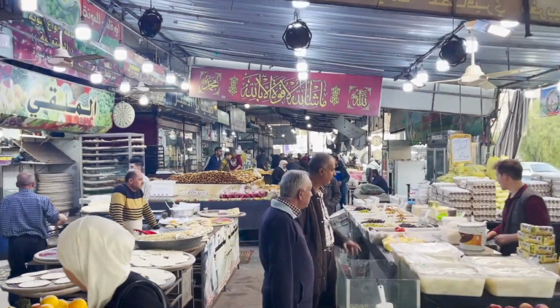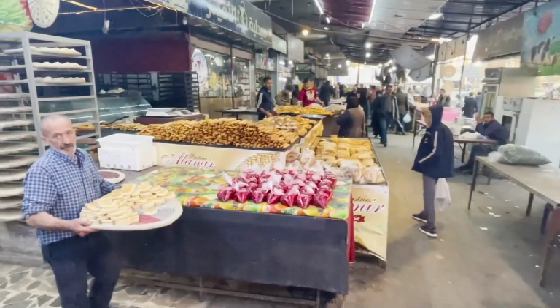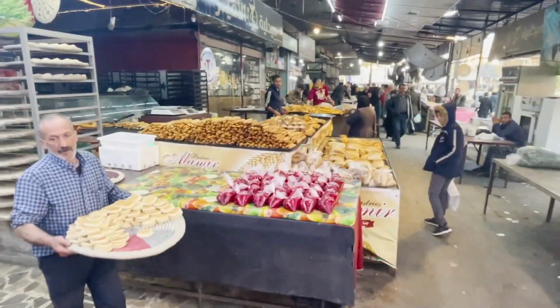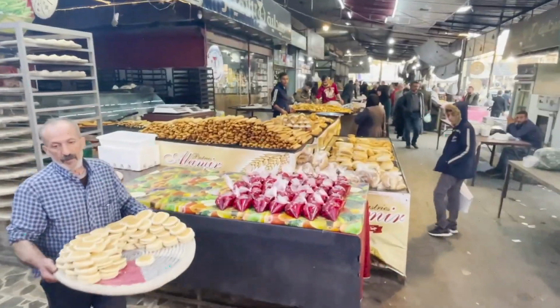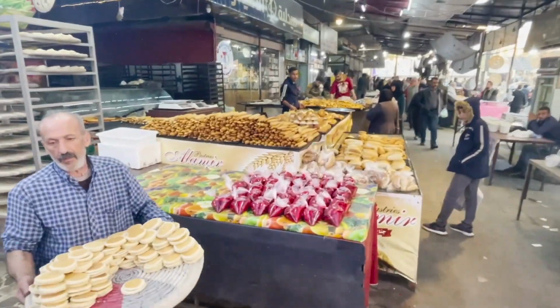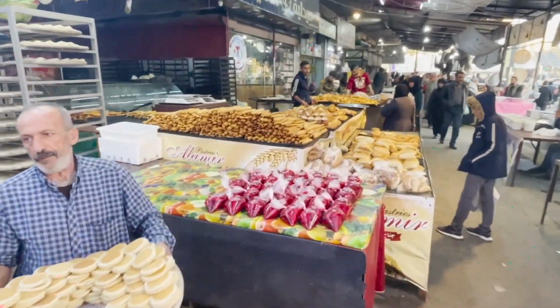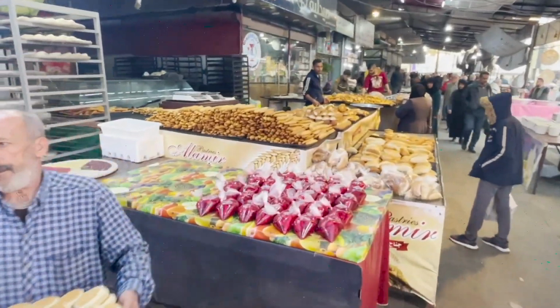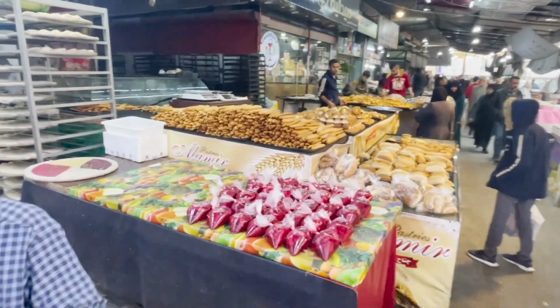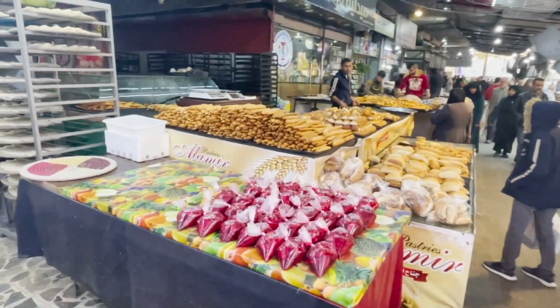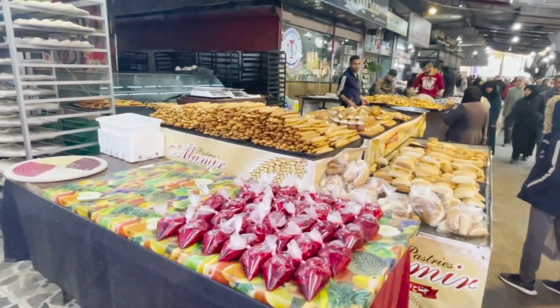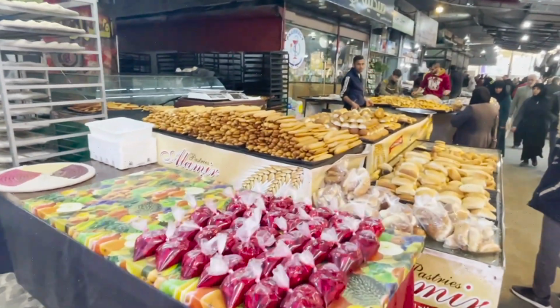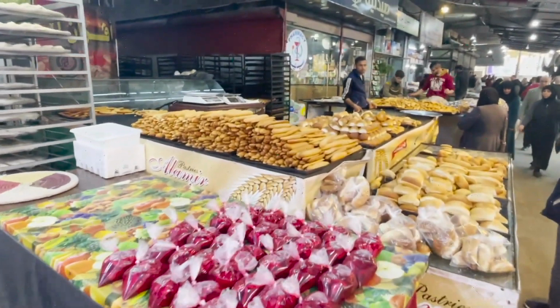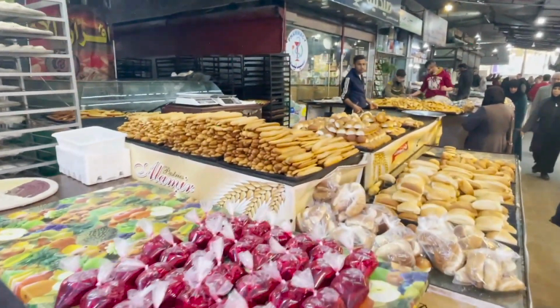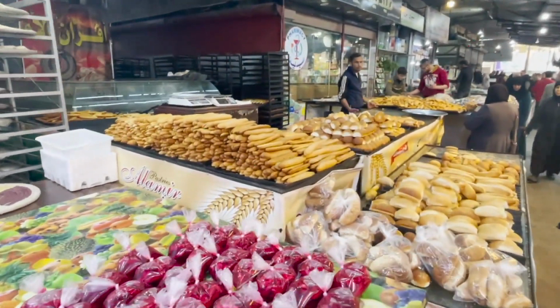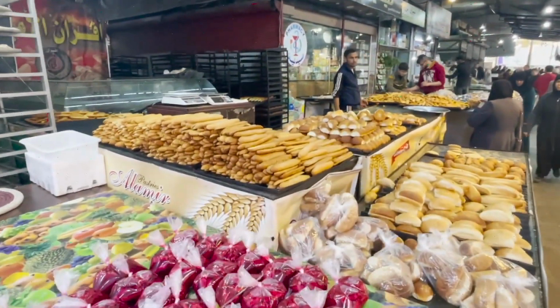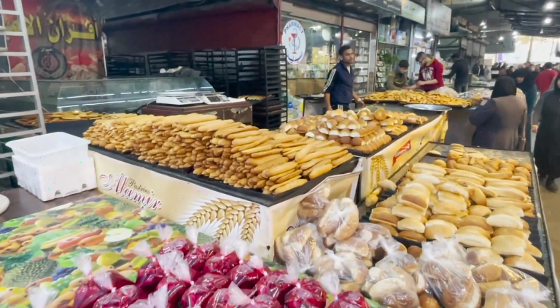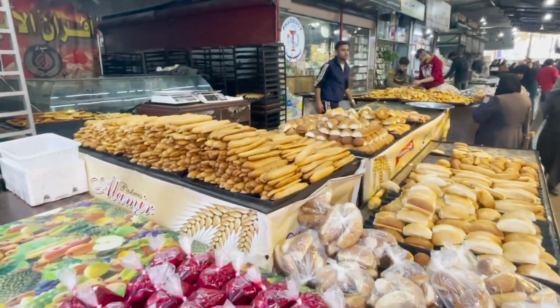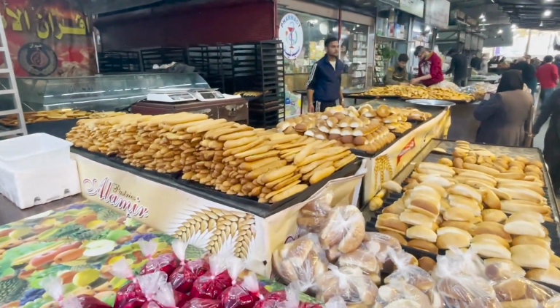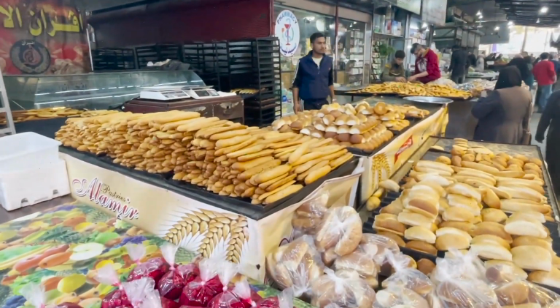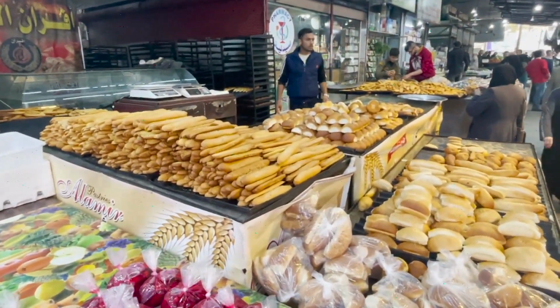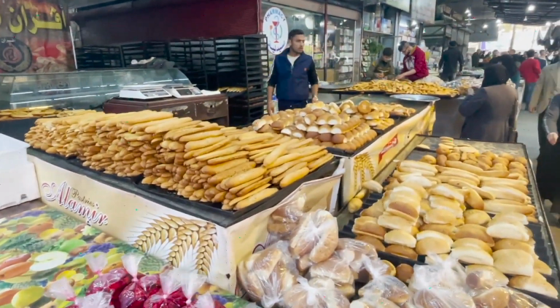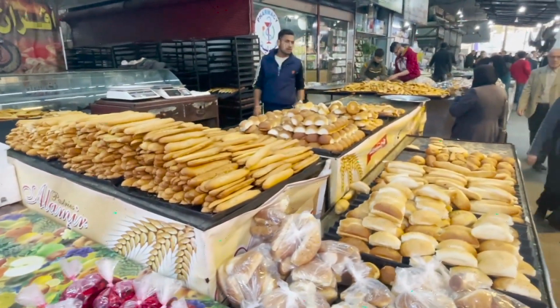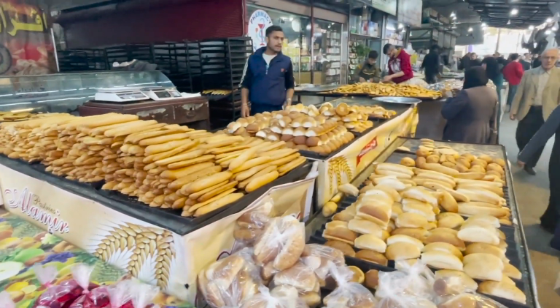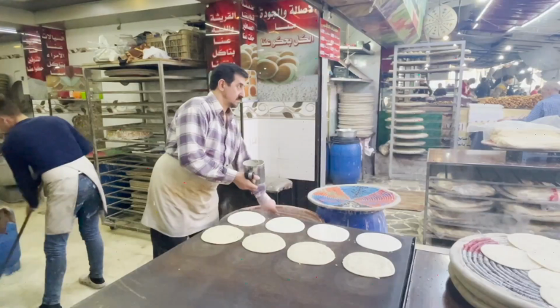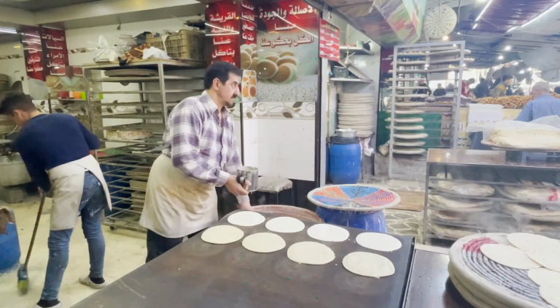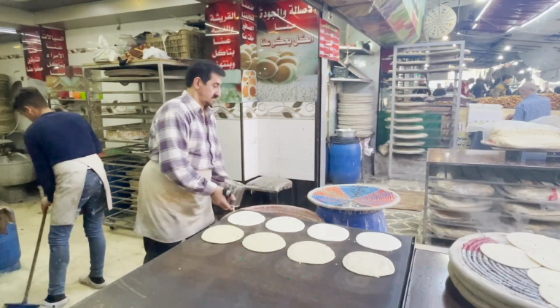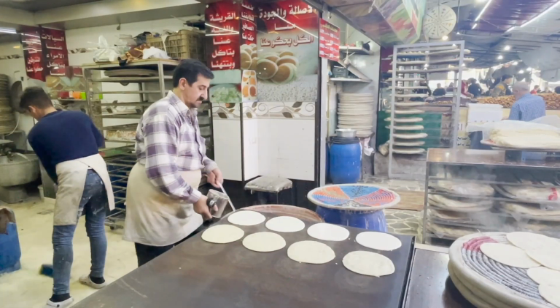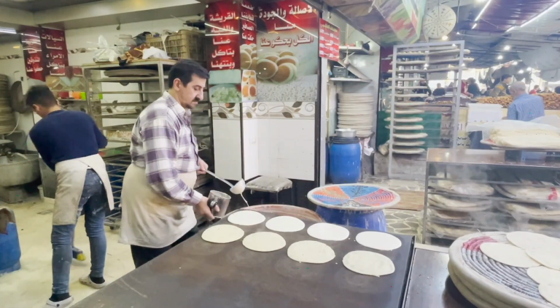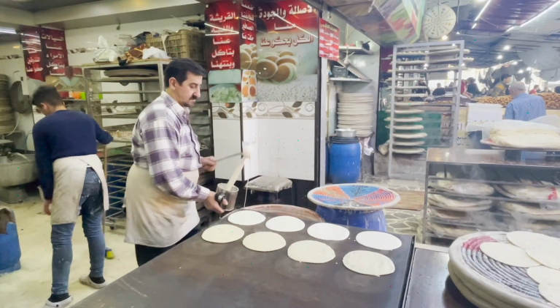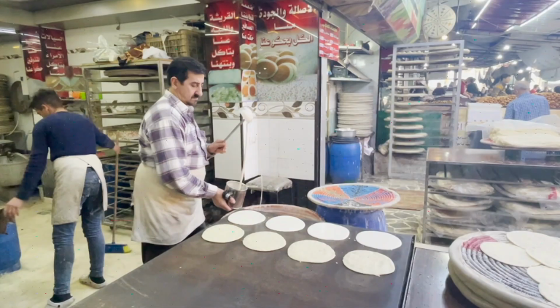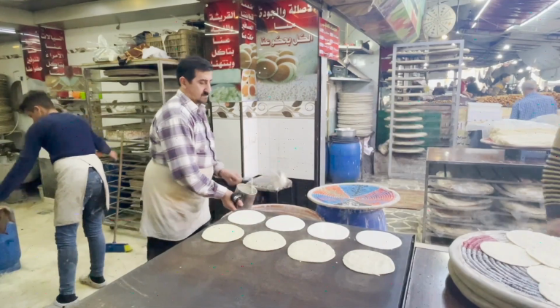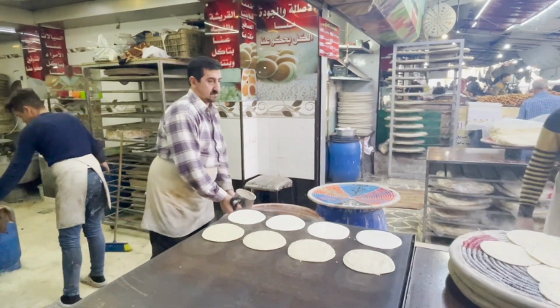This looks like a snack market — all different types of bread. And here you can see the guy making the breads.